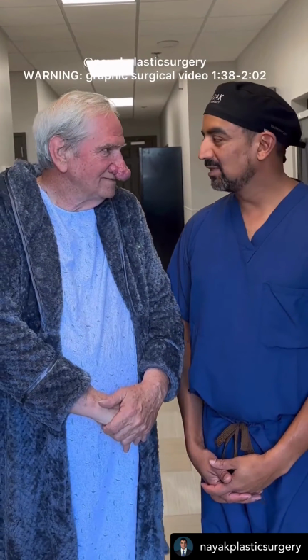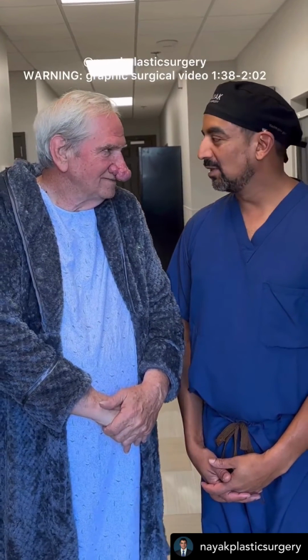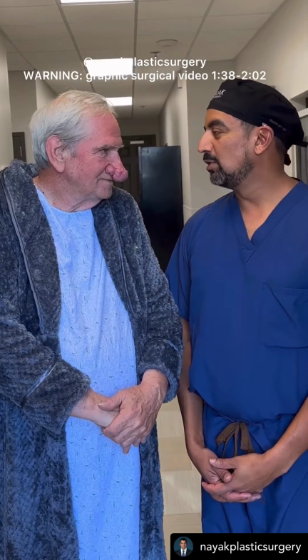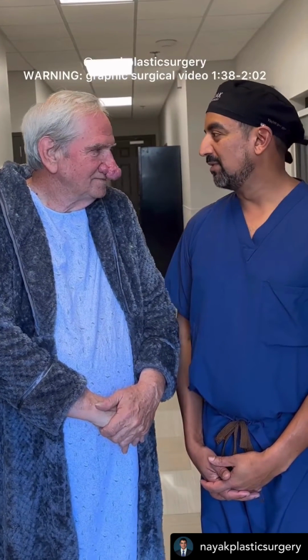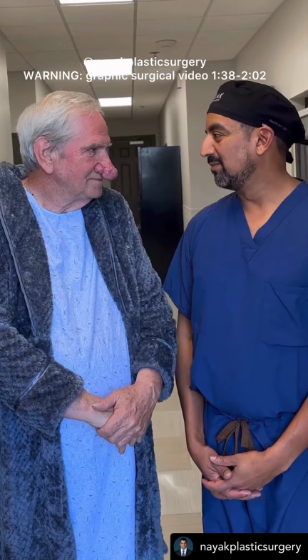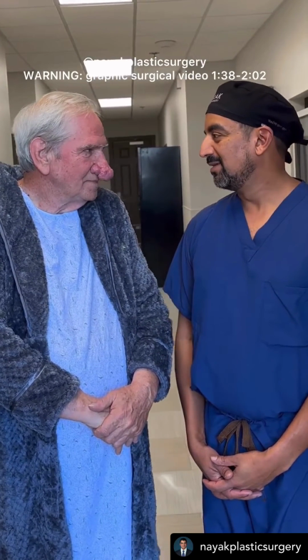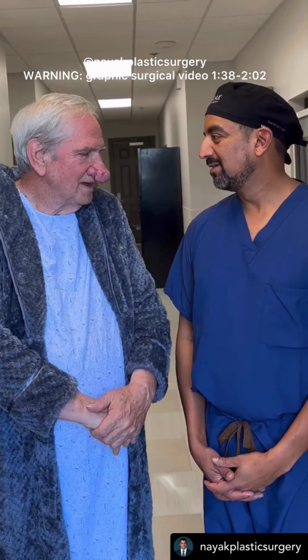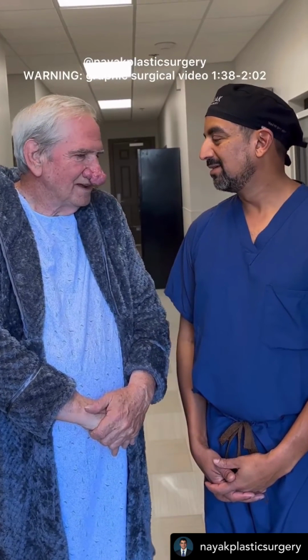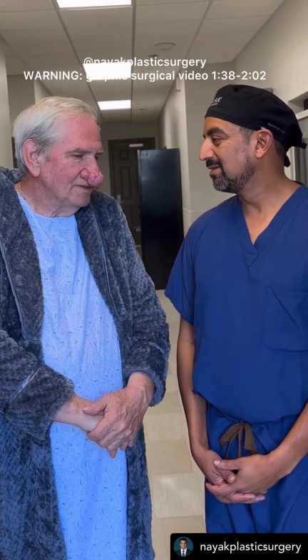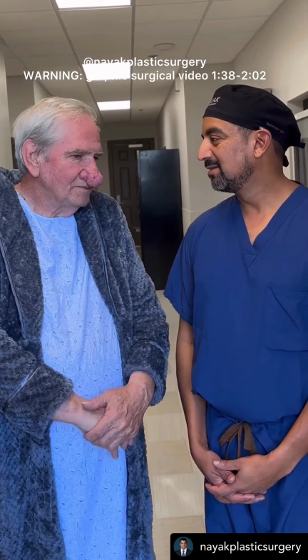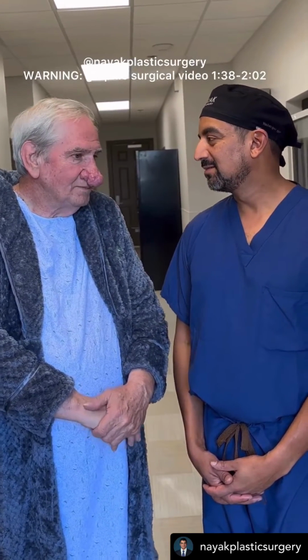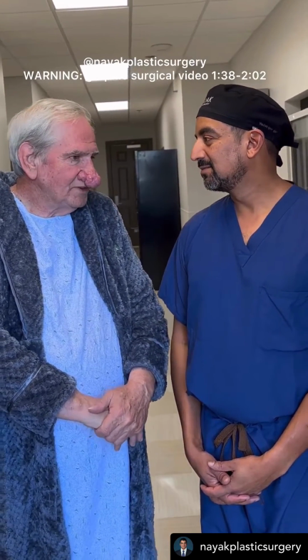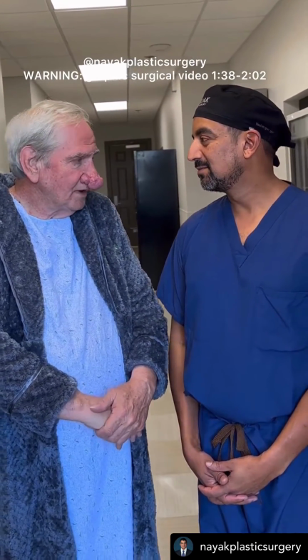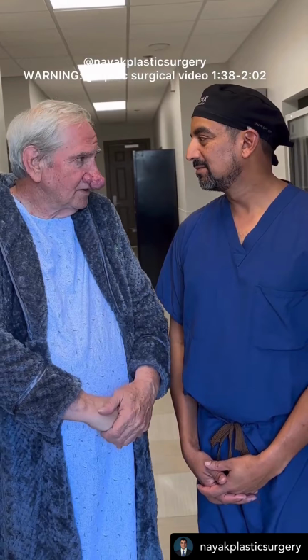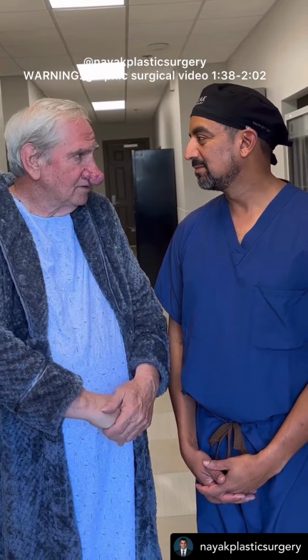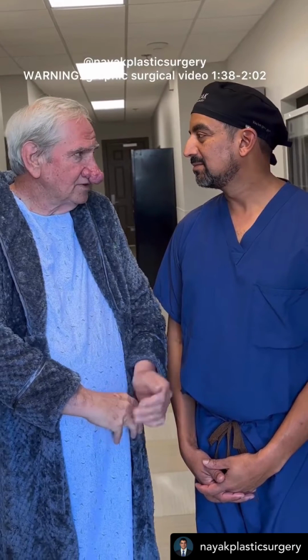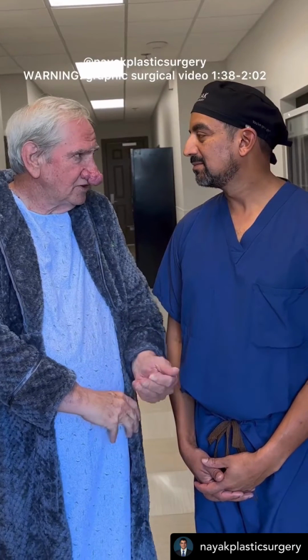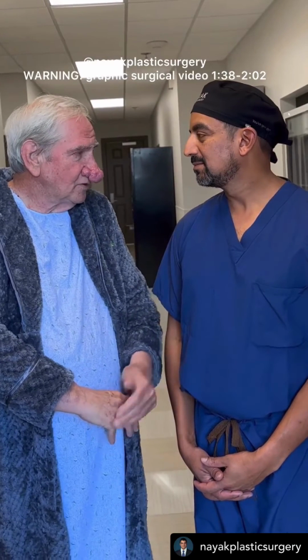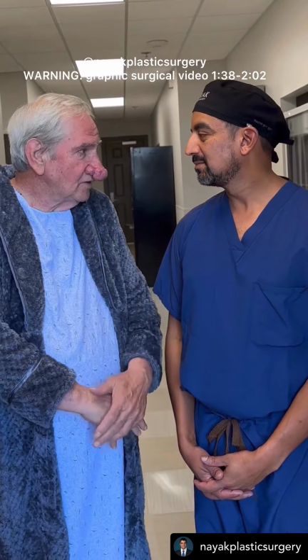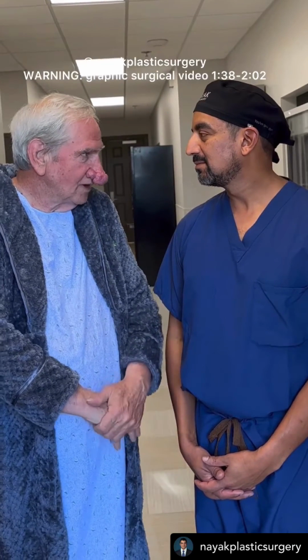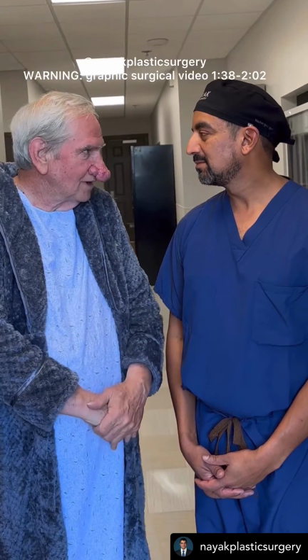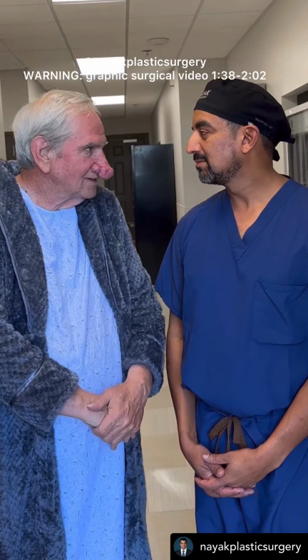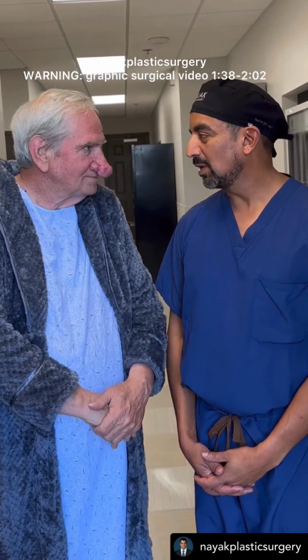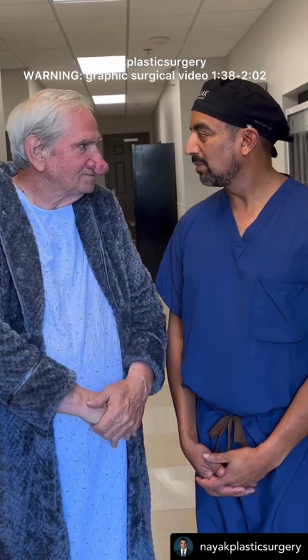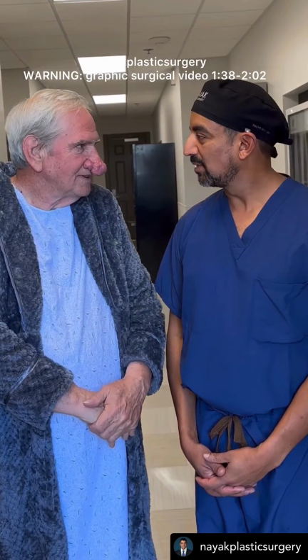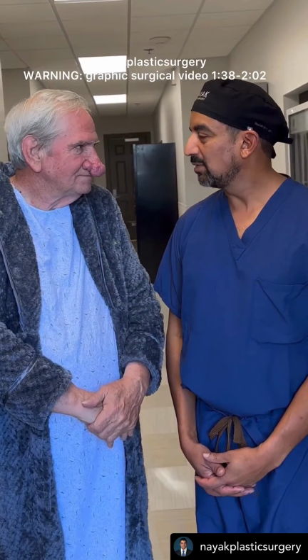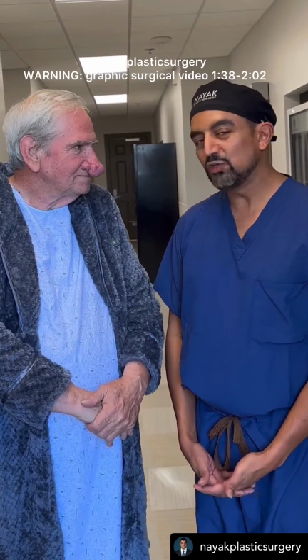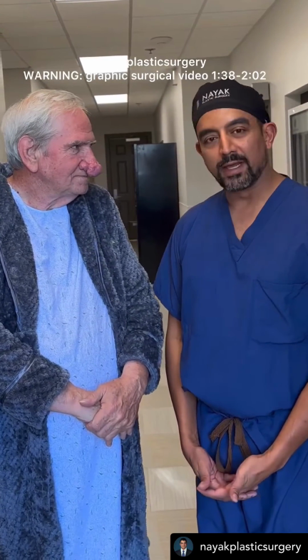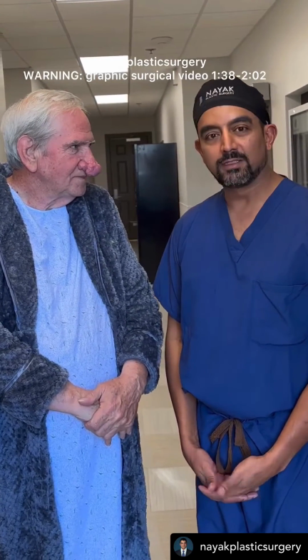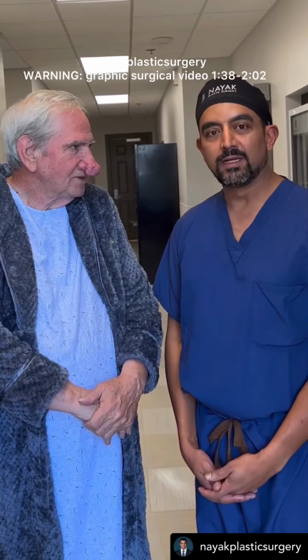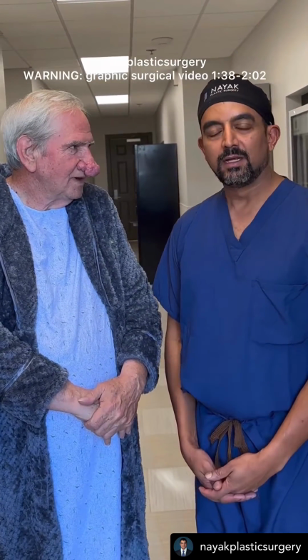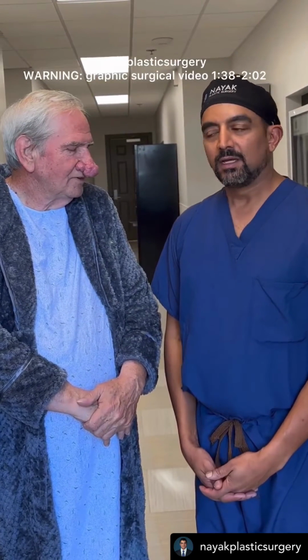So where did you come in from? I came in from Batesville, Arkansas, which is just north of Little Rock. Not too bad.